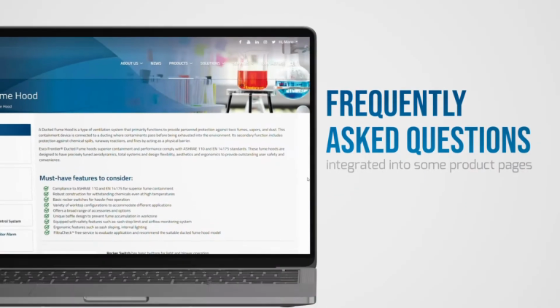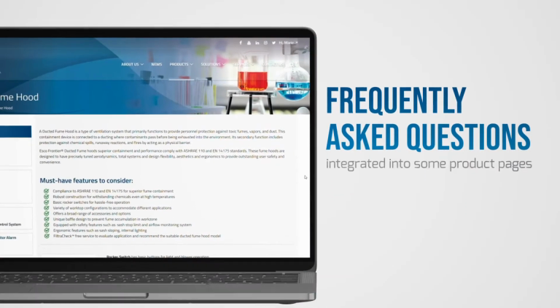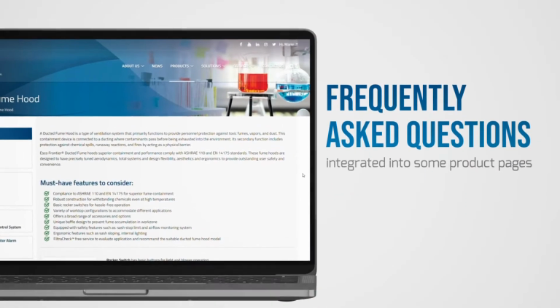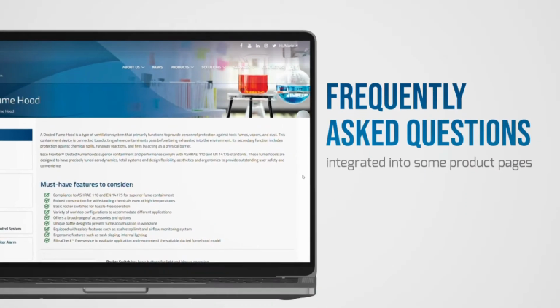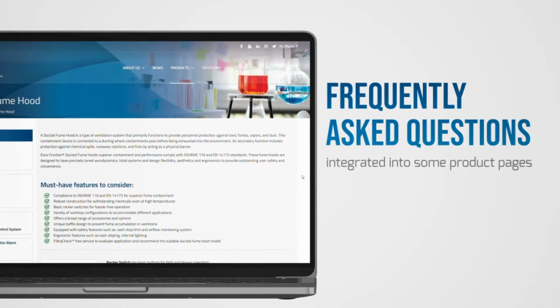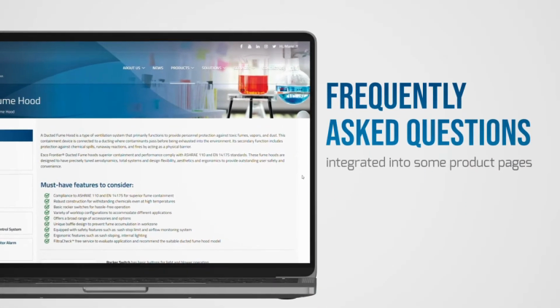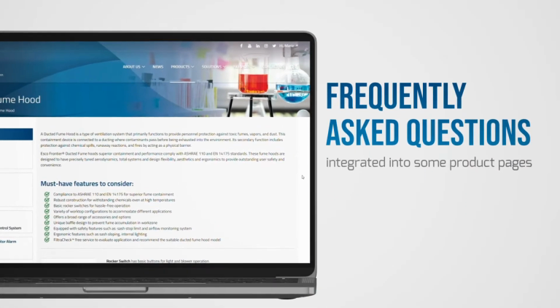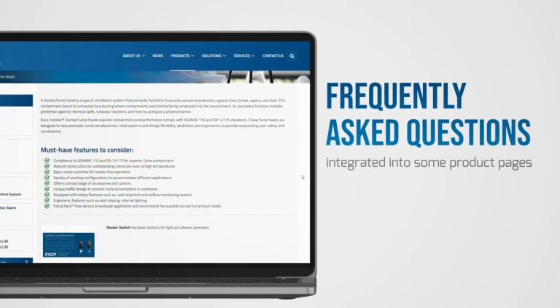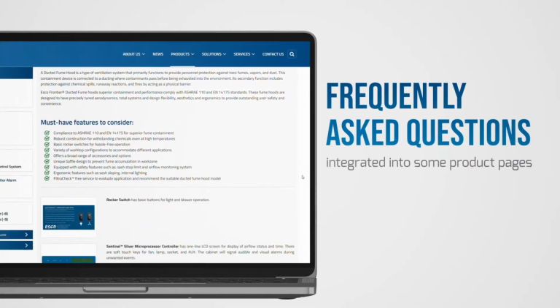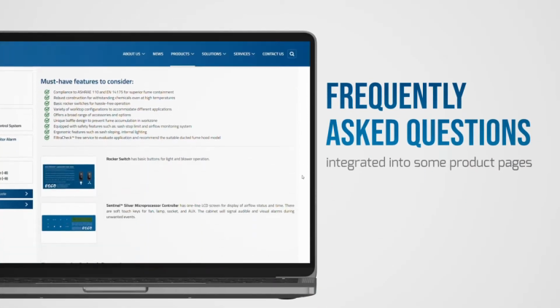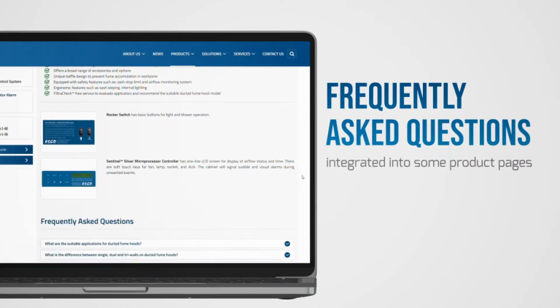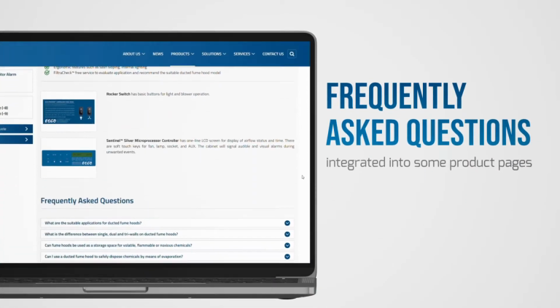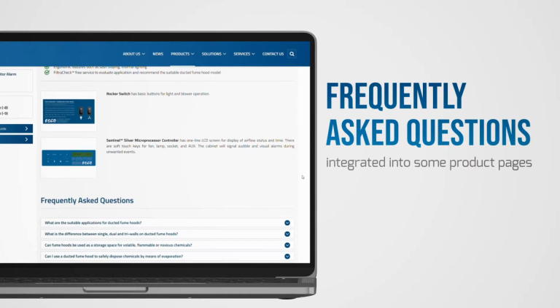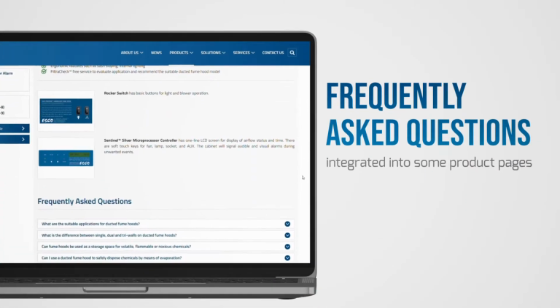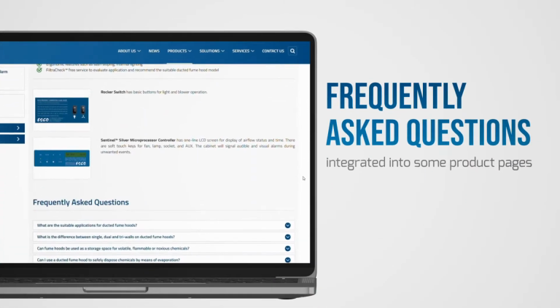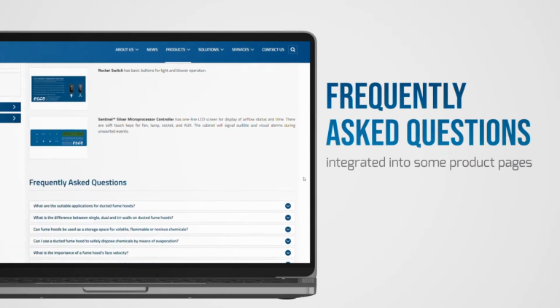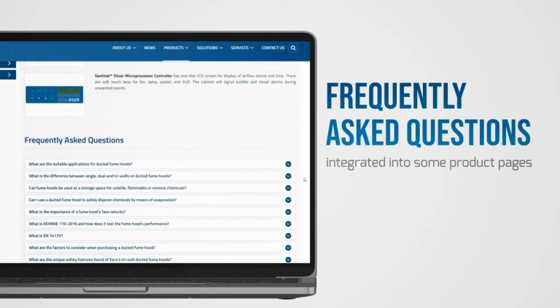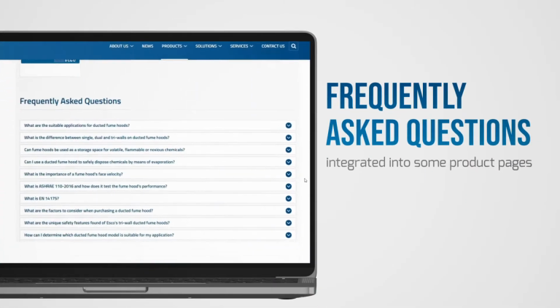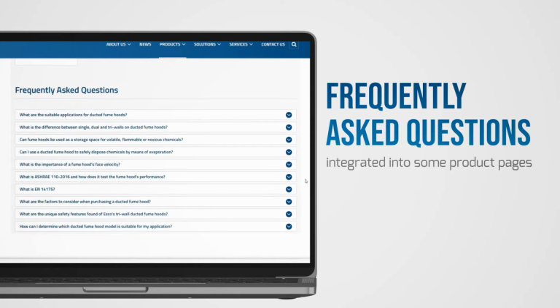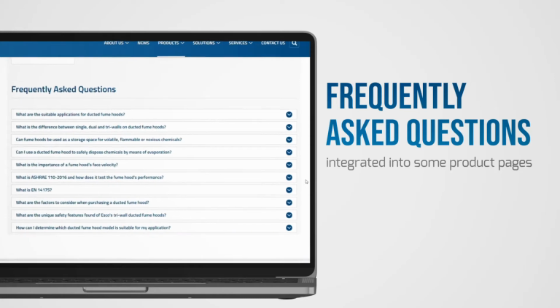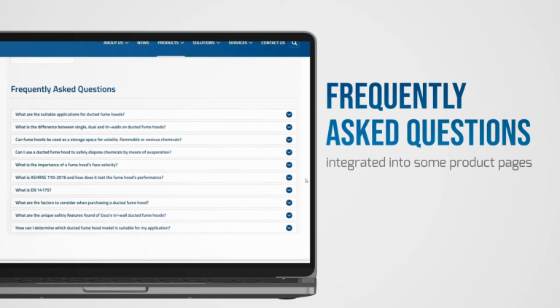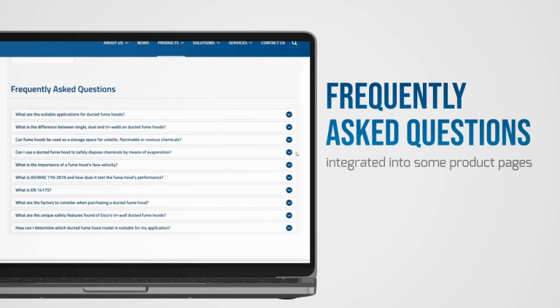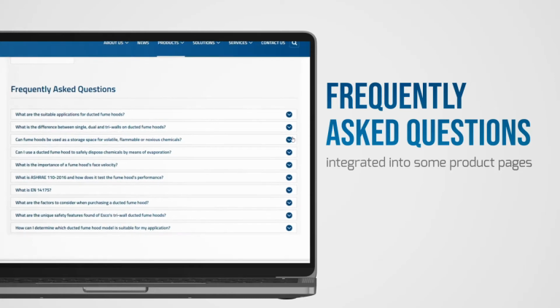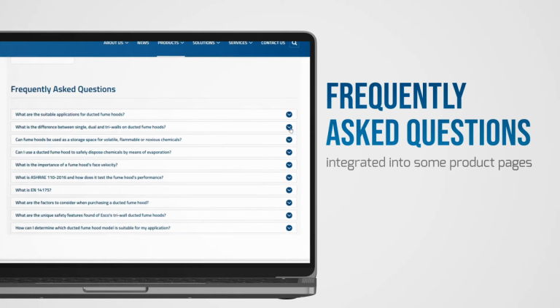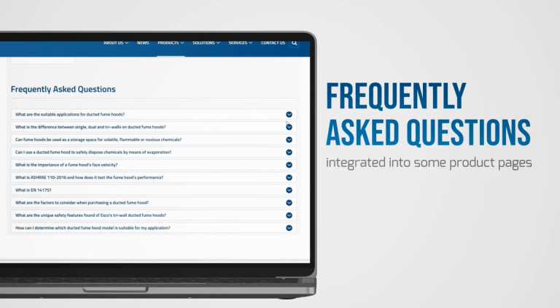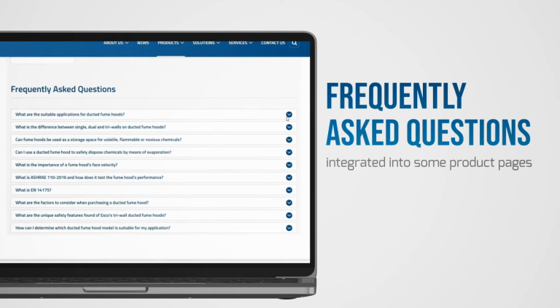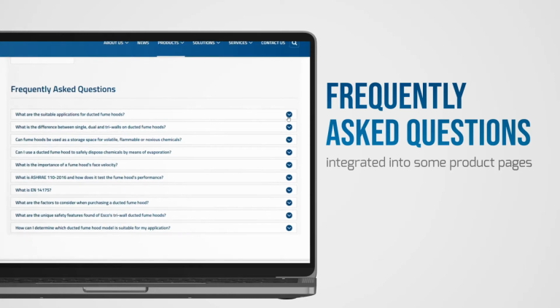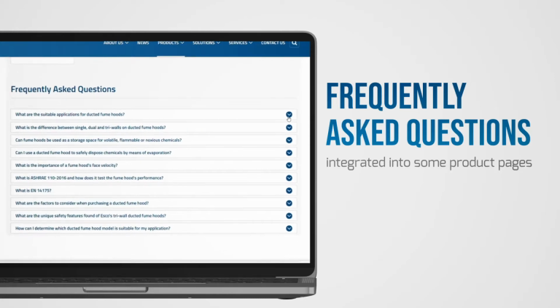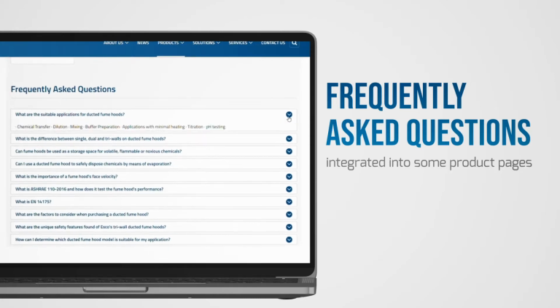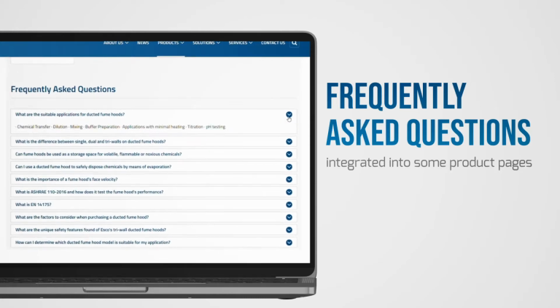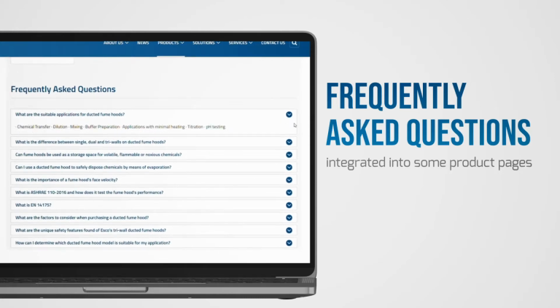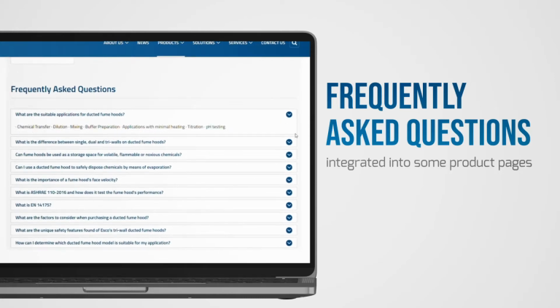Still have questions? See FAQs integrated into some product pages.